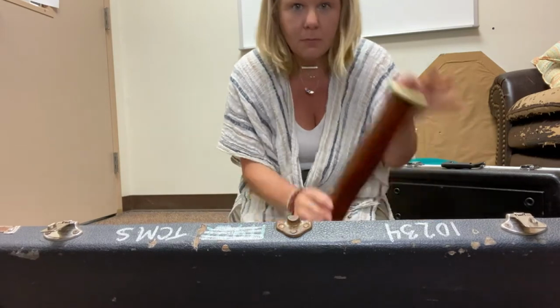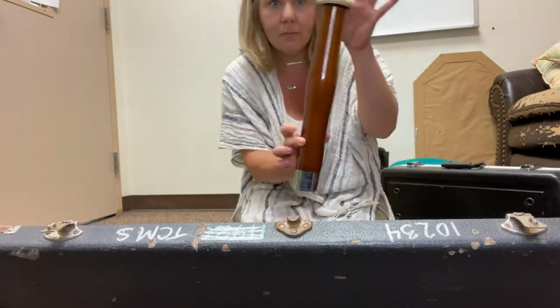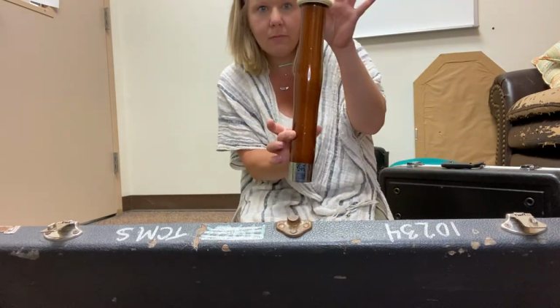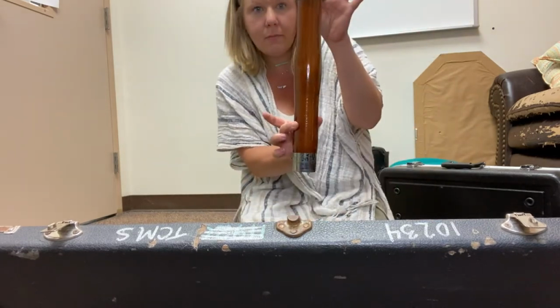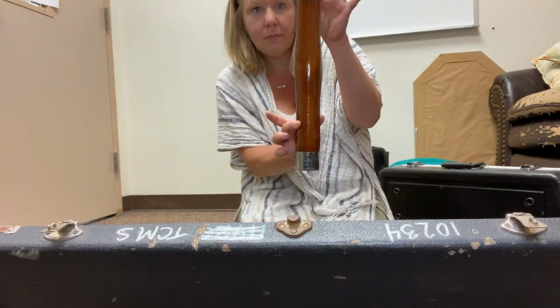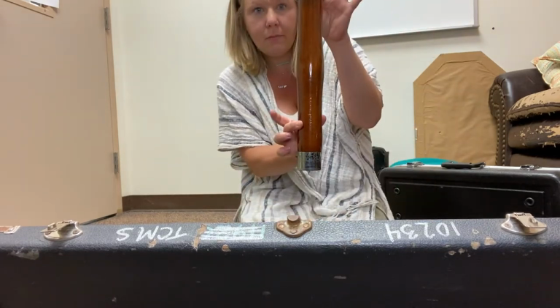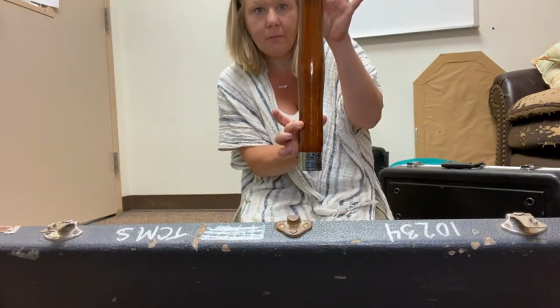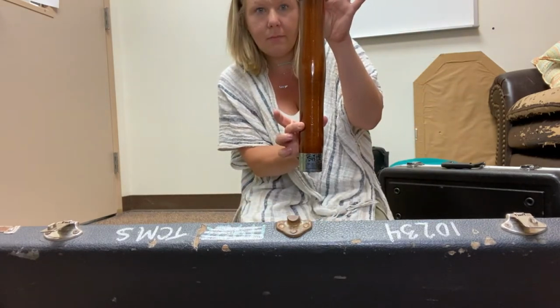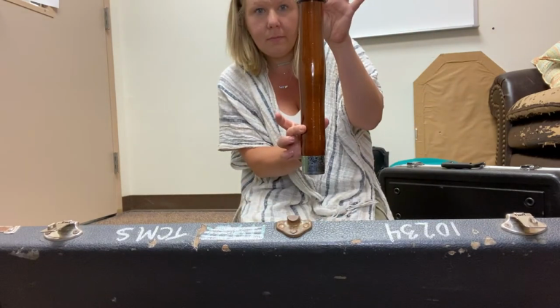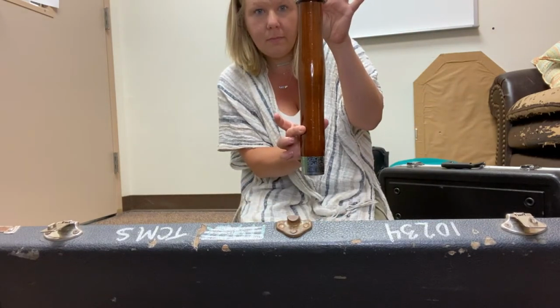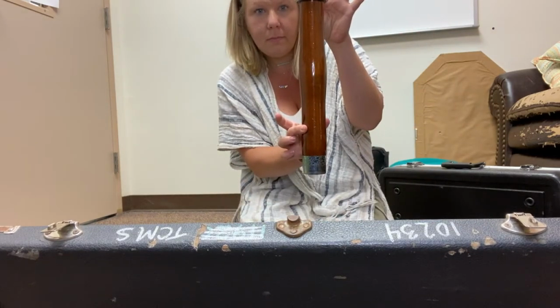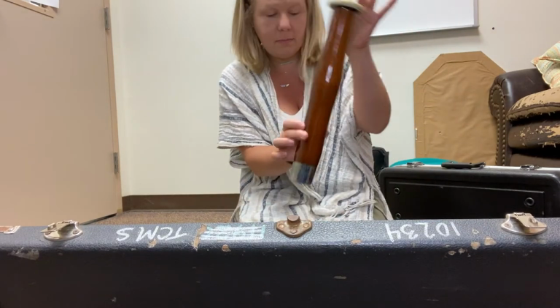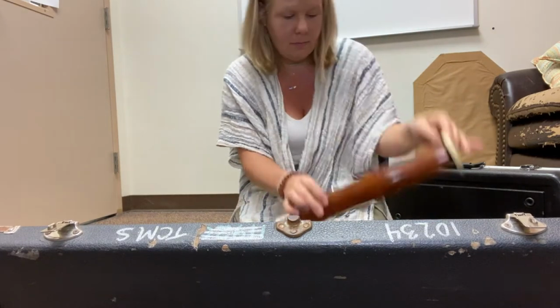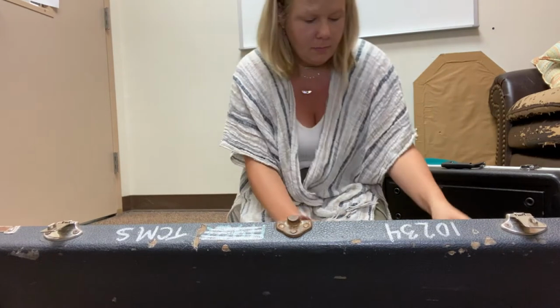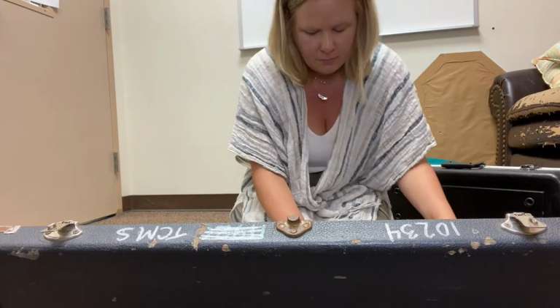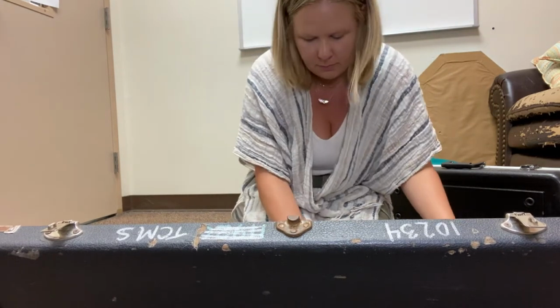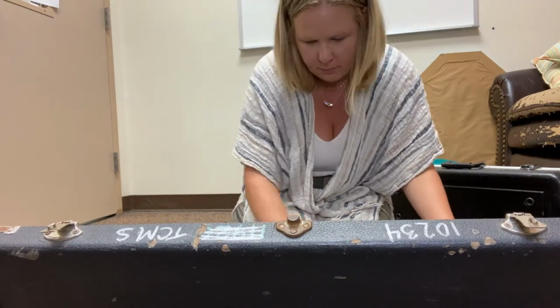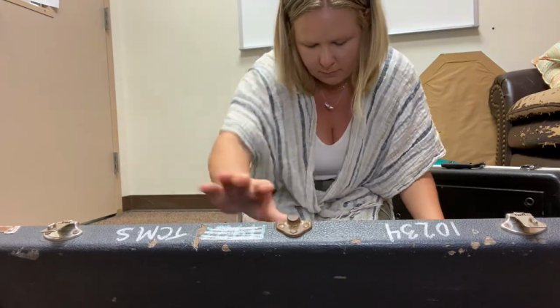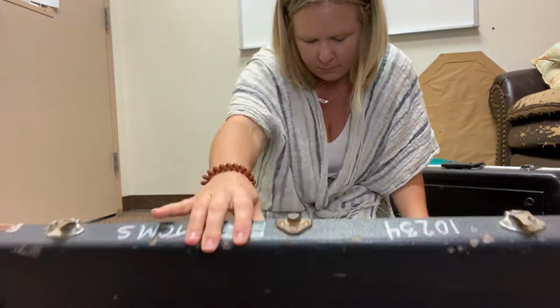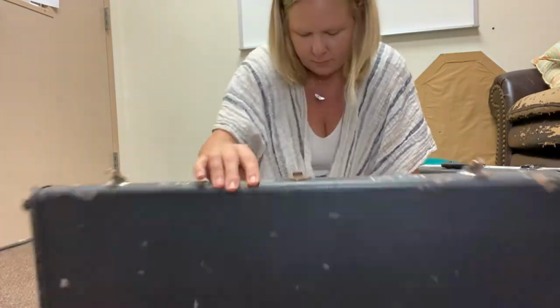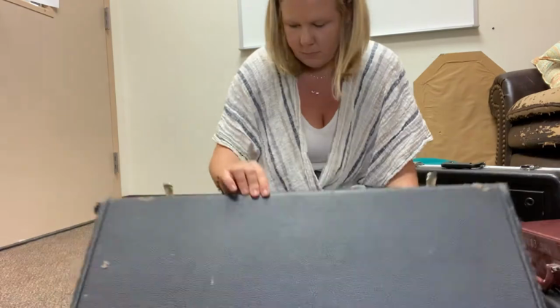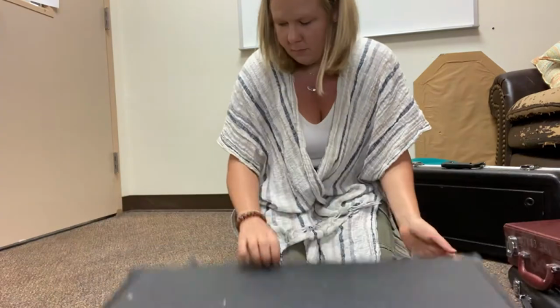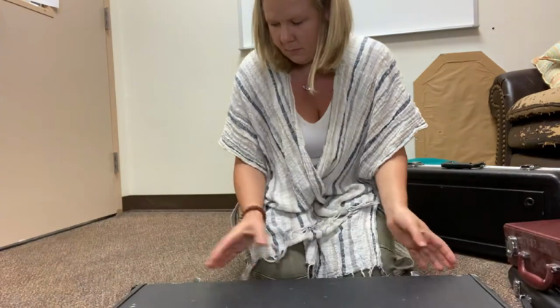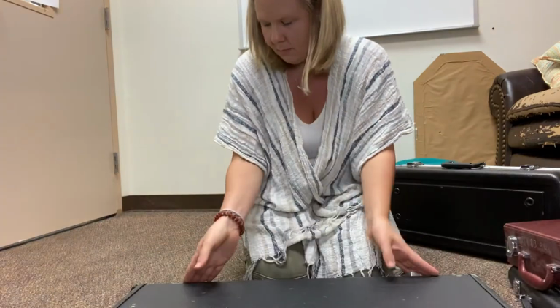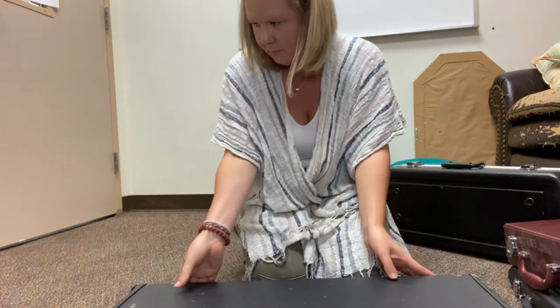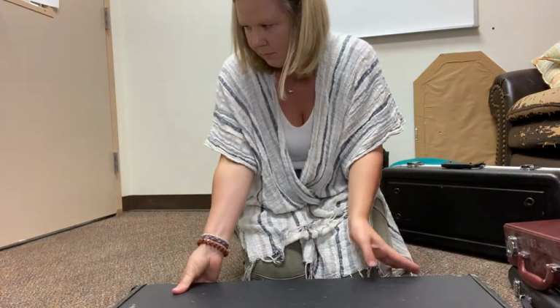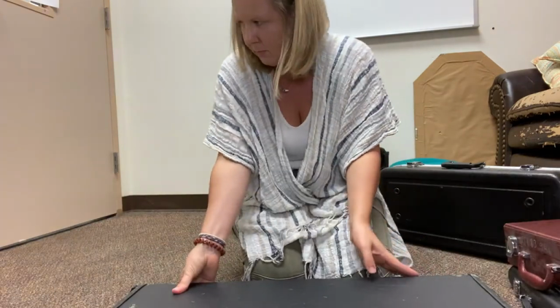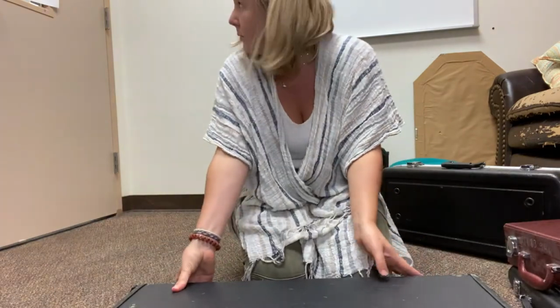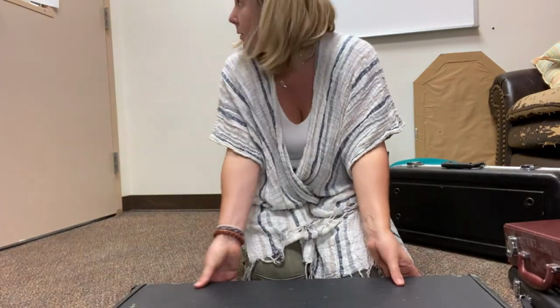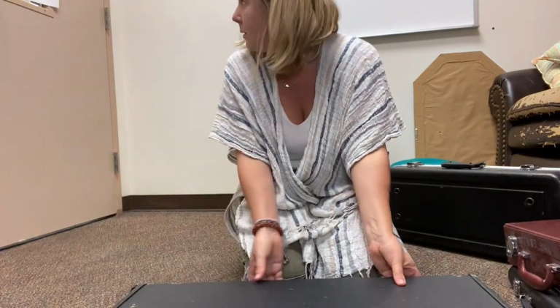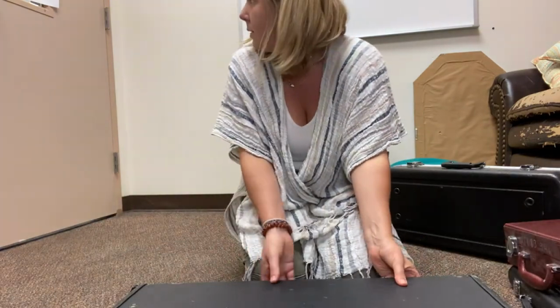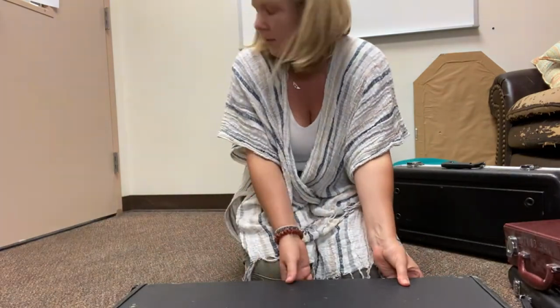Next I want you to find the bell, and then I want you to close the case and latch it.